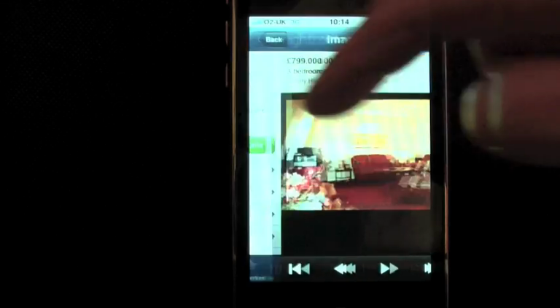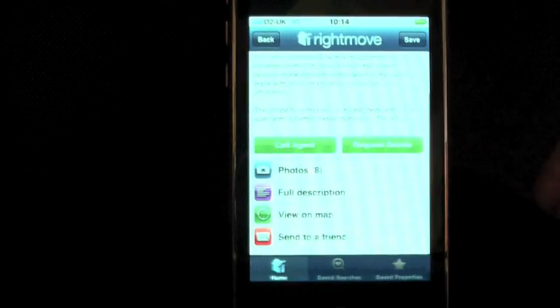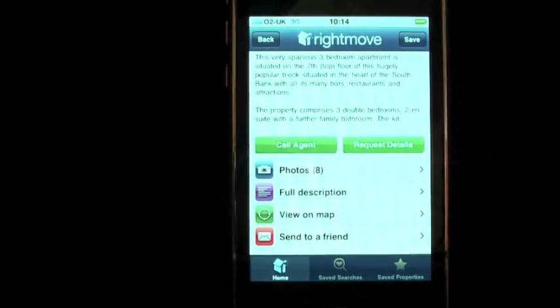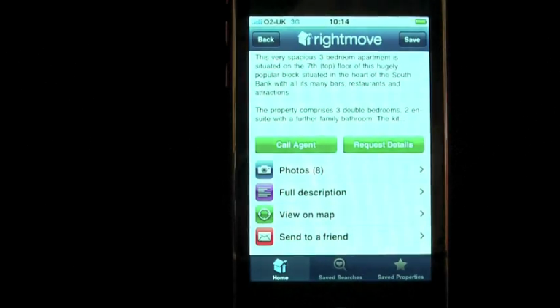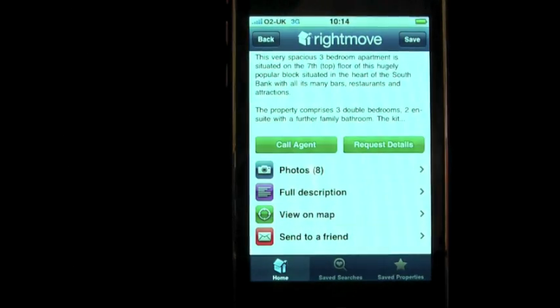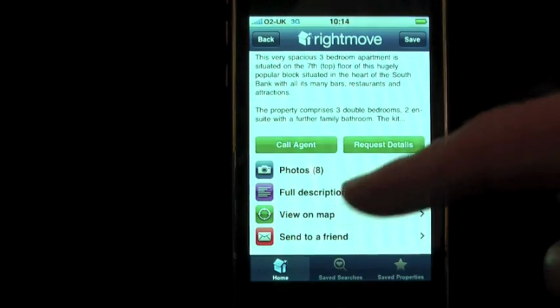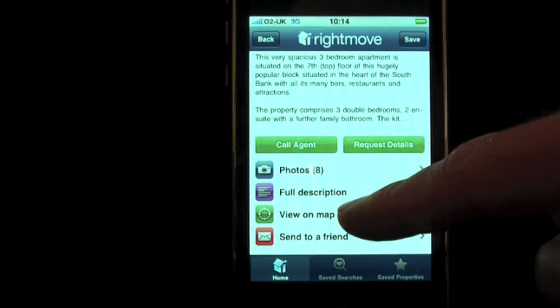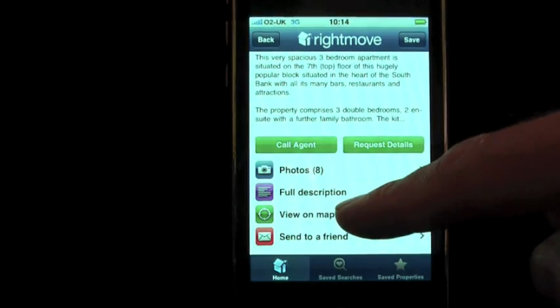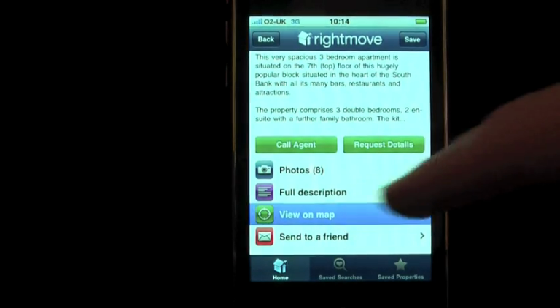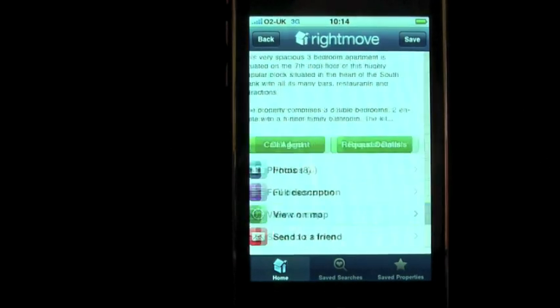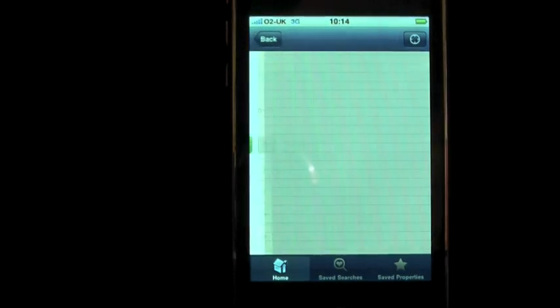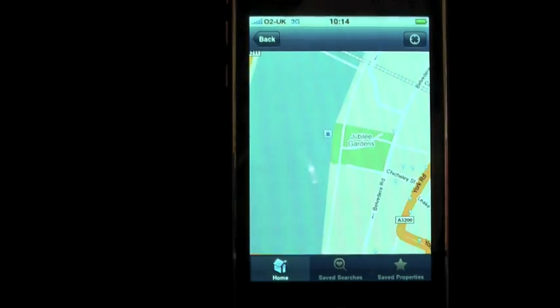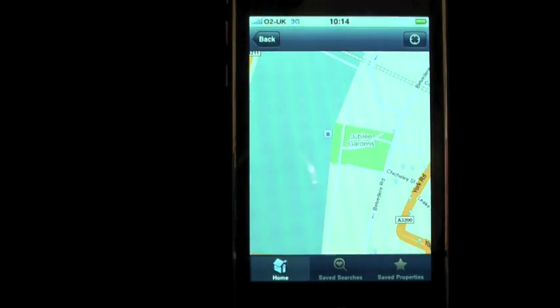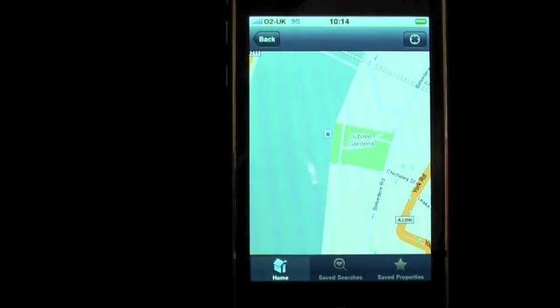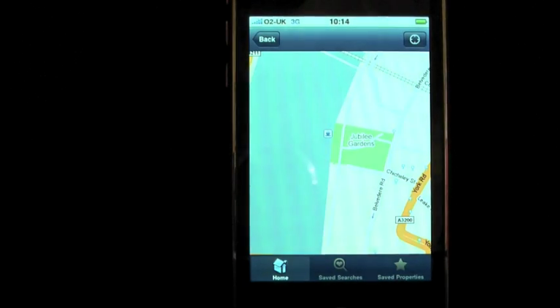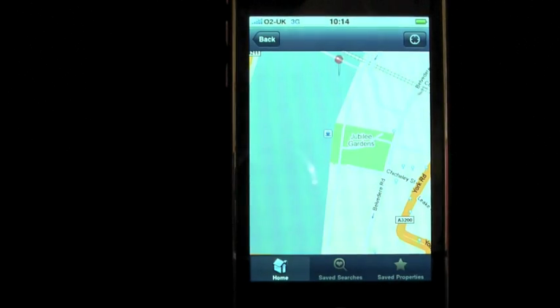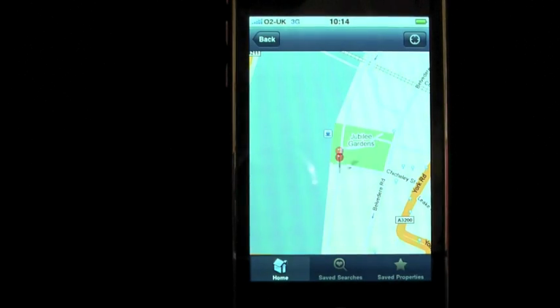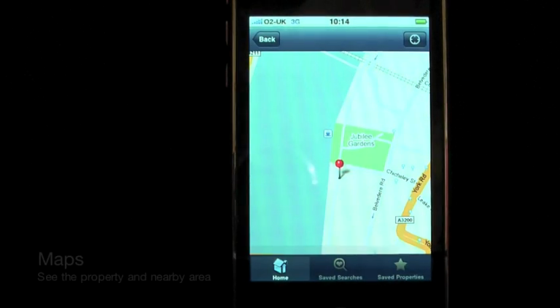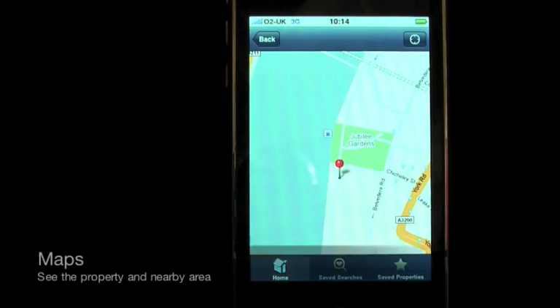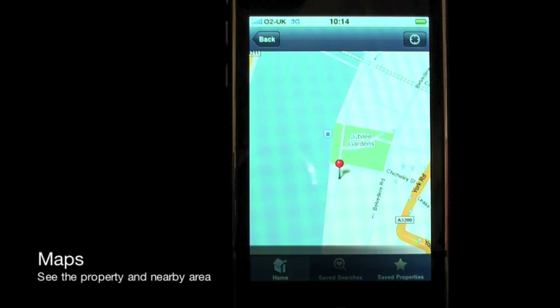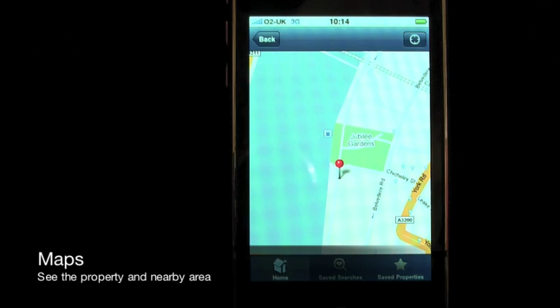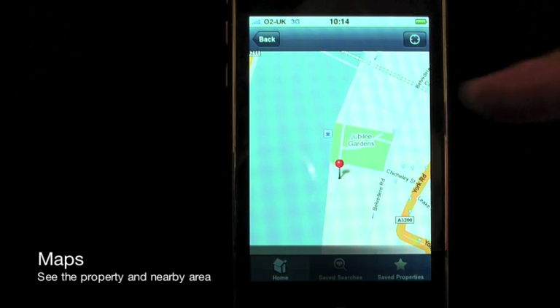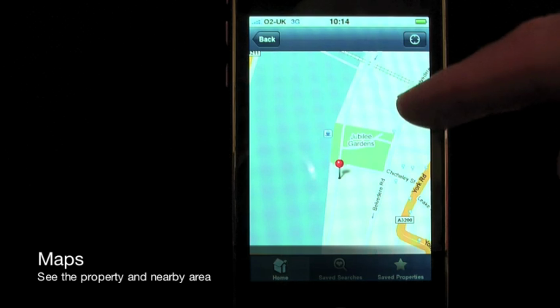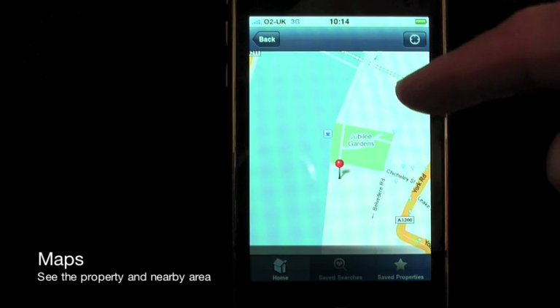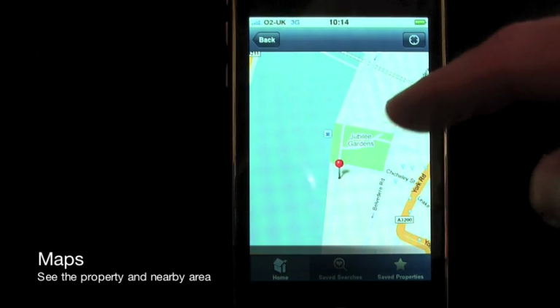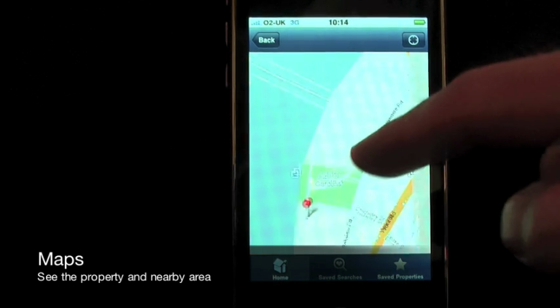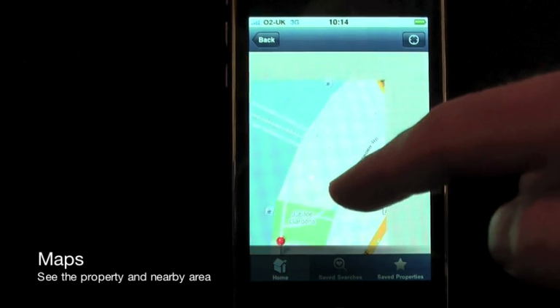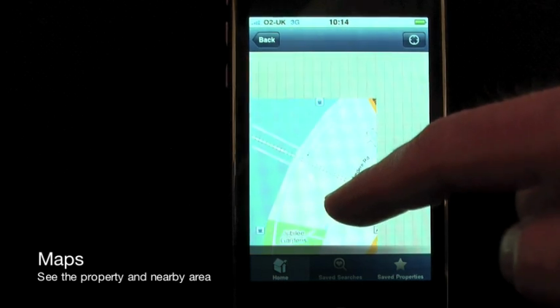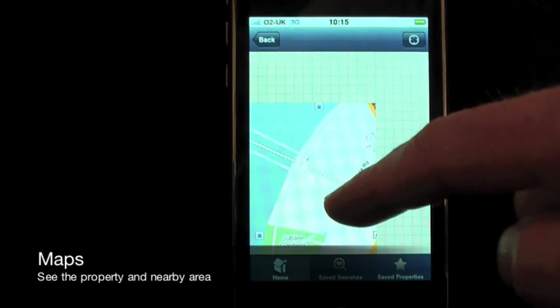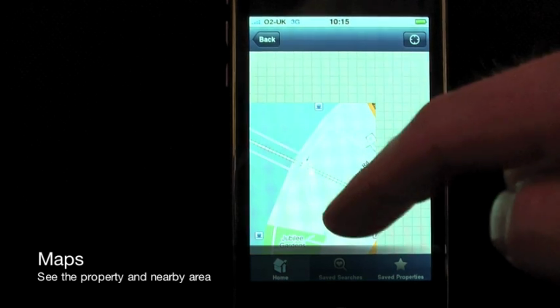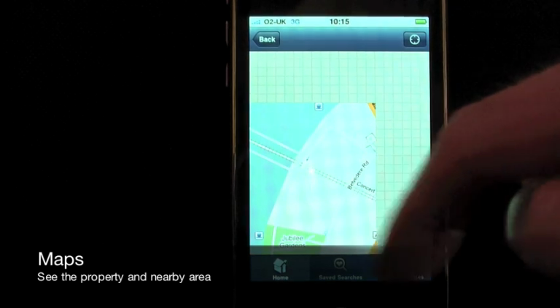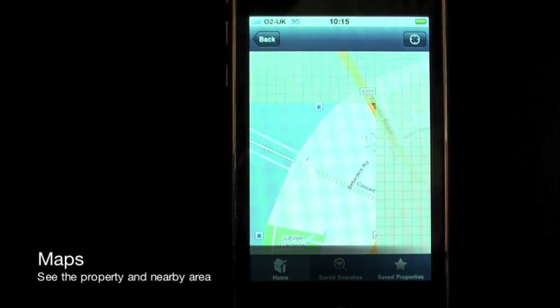You can also see the property pinpointed on a Google map. The map also allows you to see how to get to the property from your GPS location.